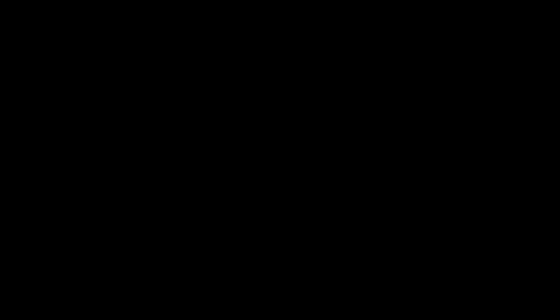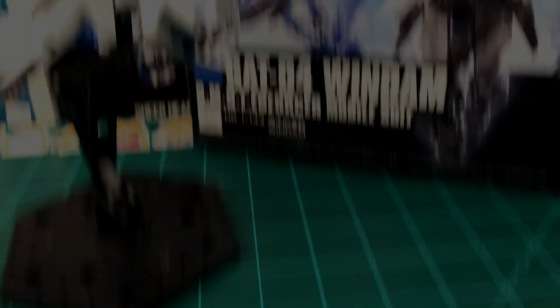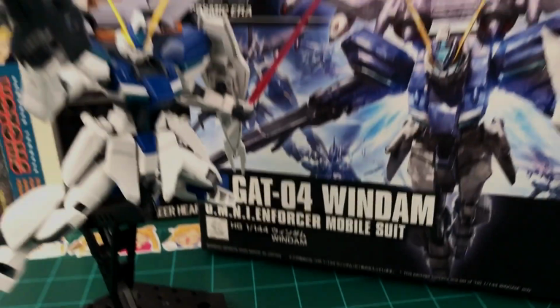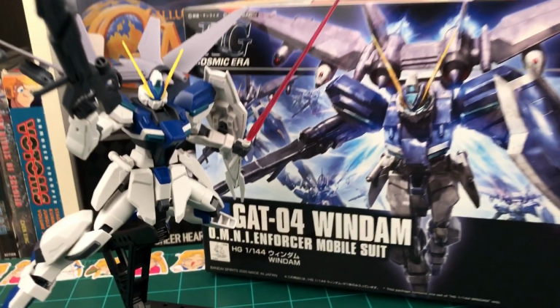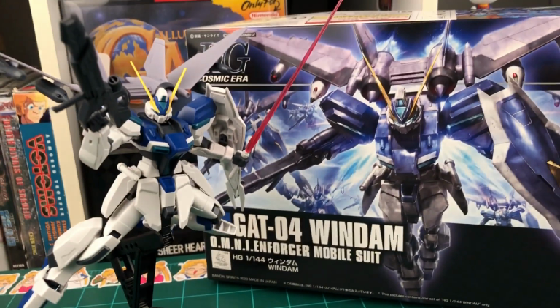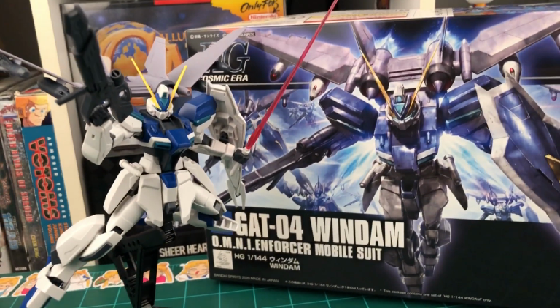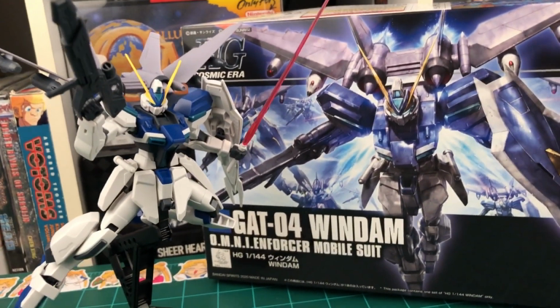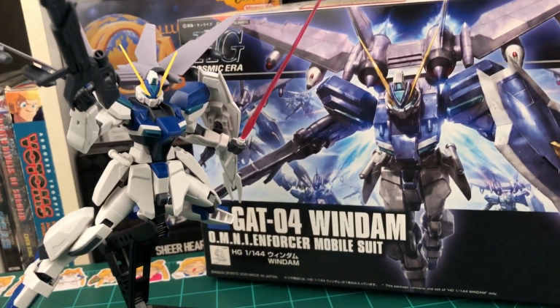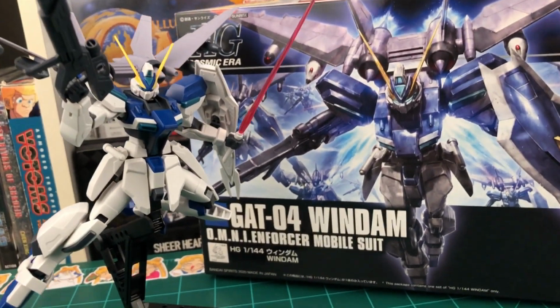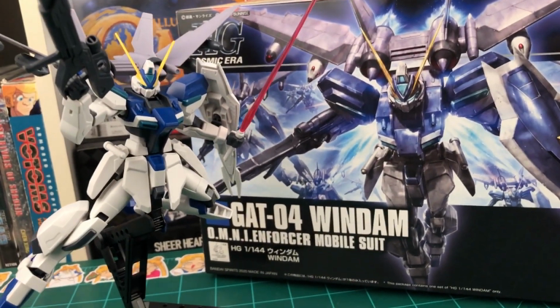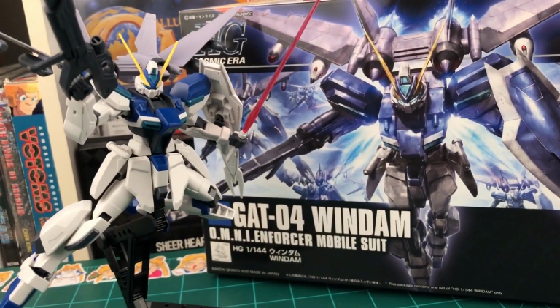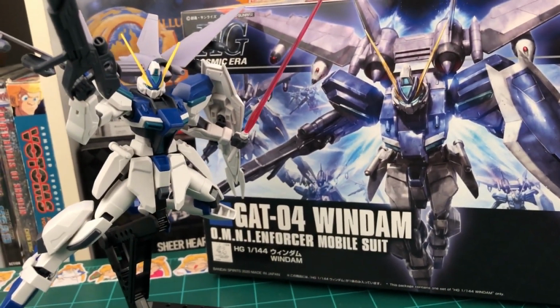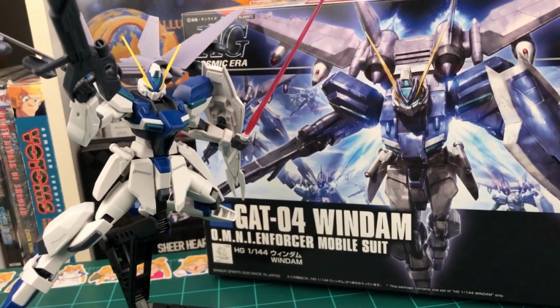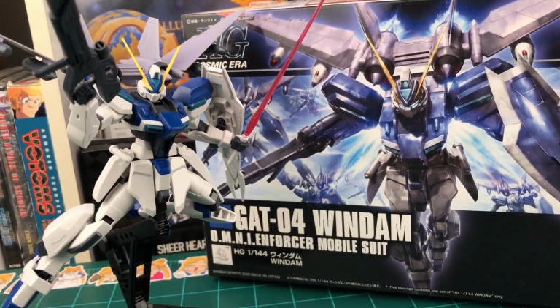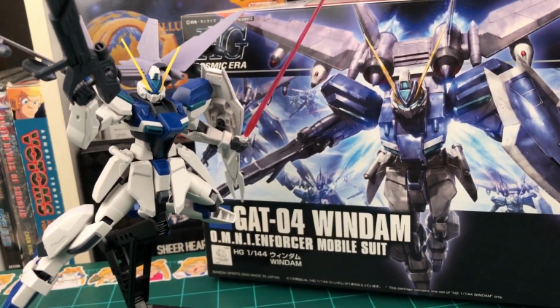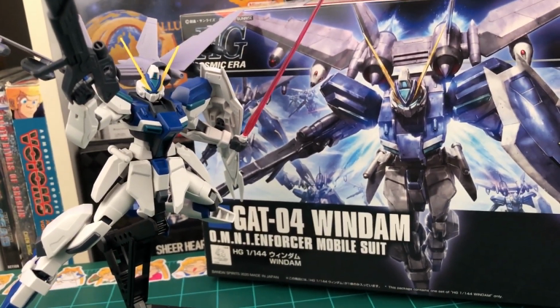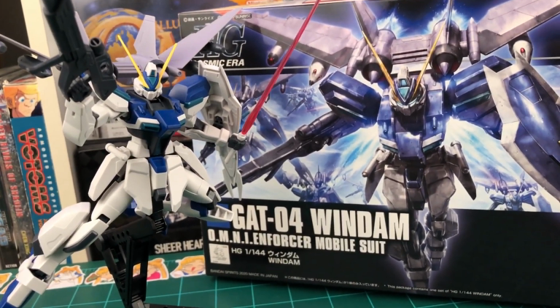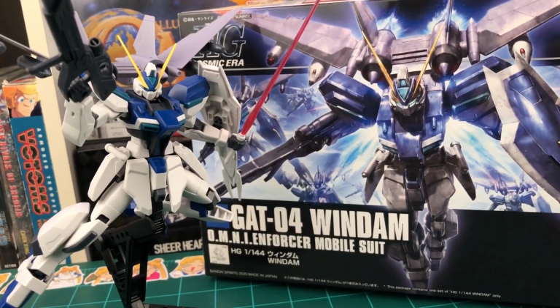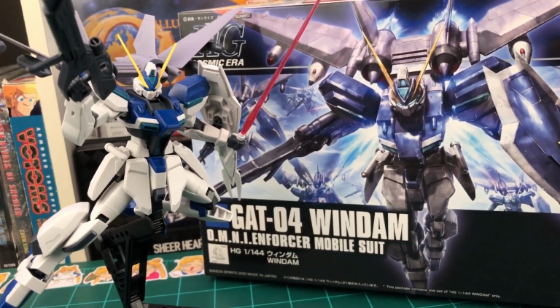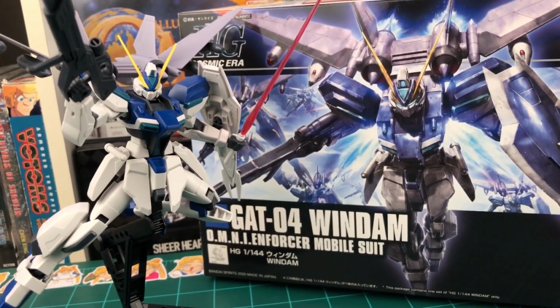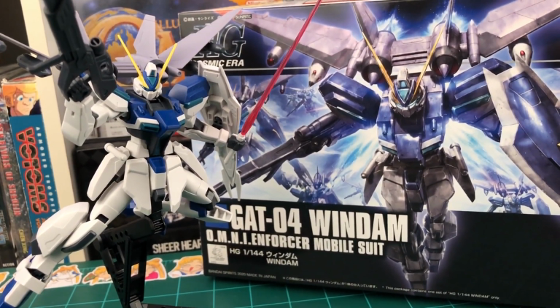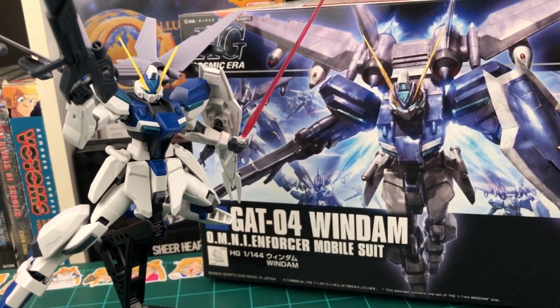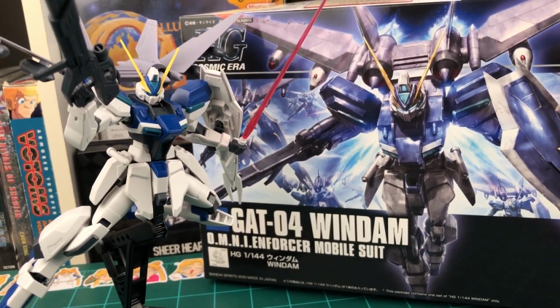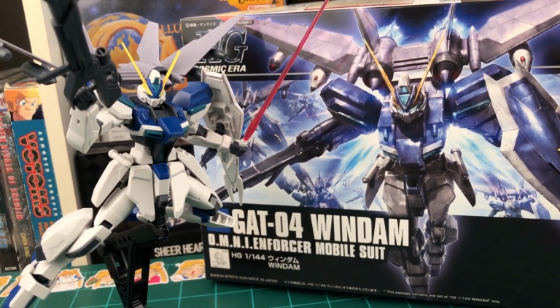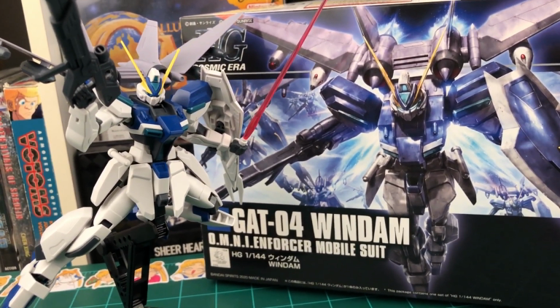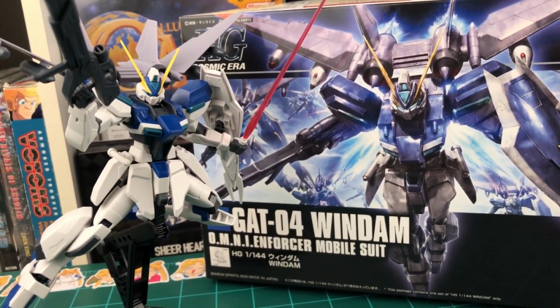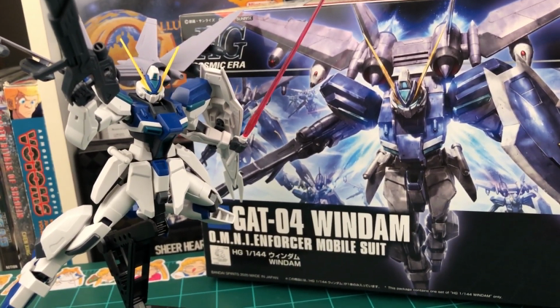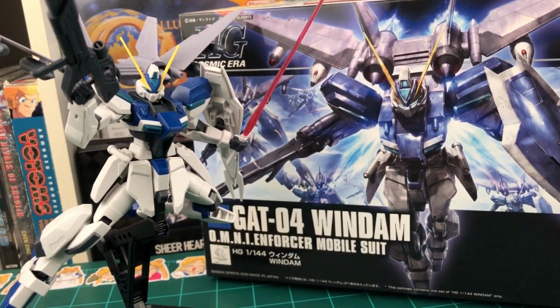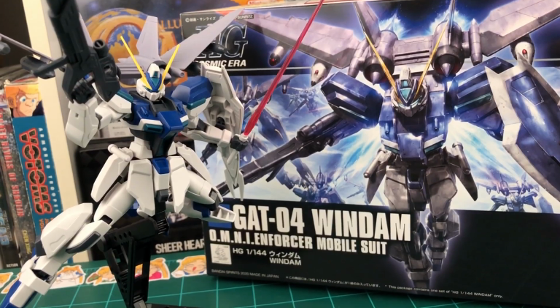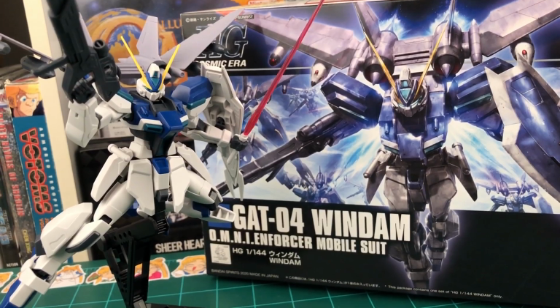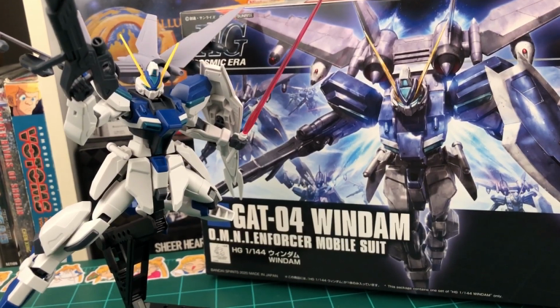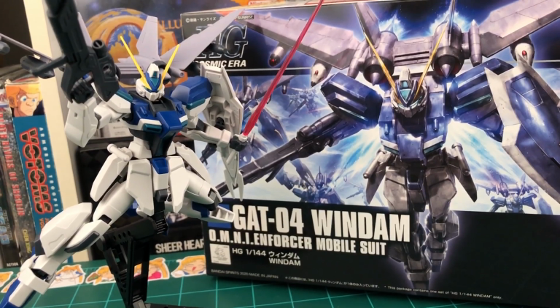Hey everybody, welcome back to another Gunpla review. Today we're going to be taking a look at the high-grade Windham from Gundam Seed Destiny.